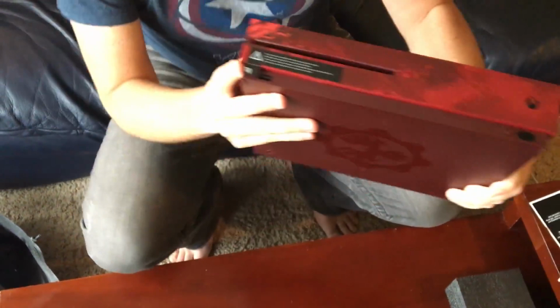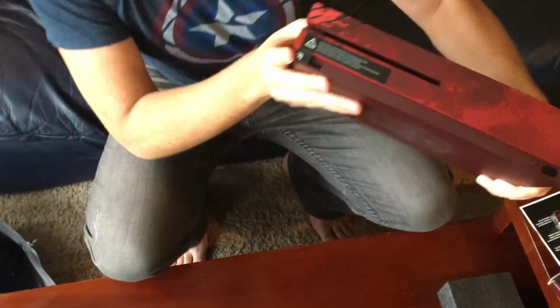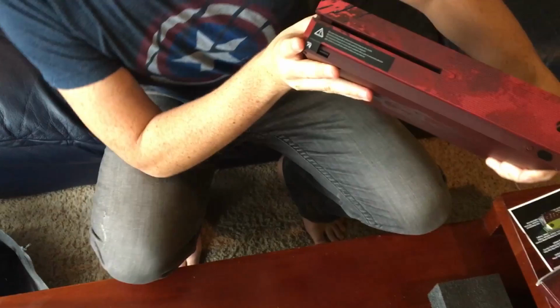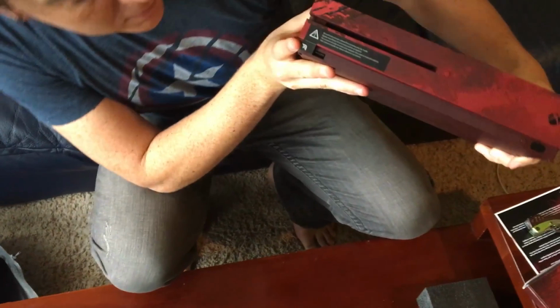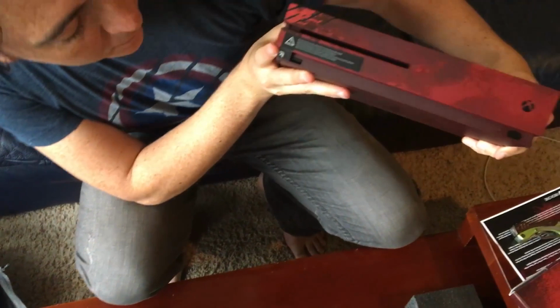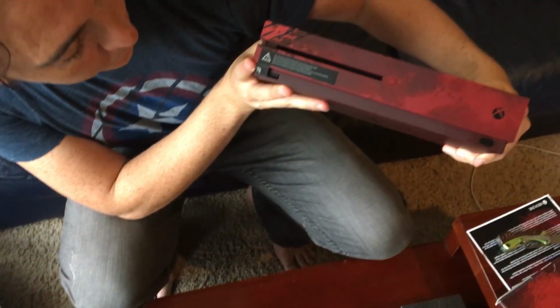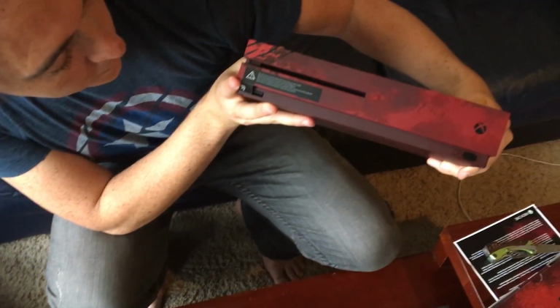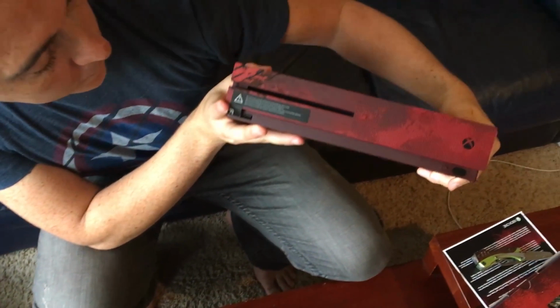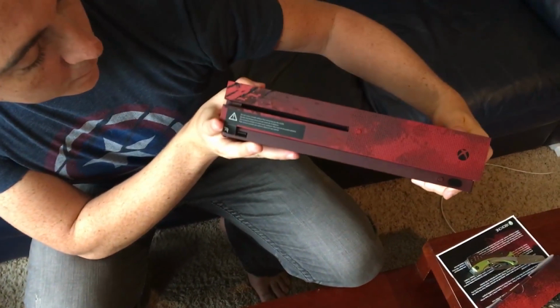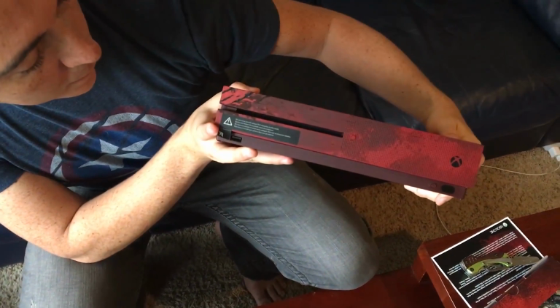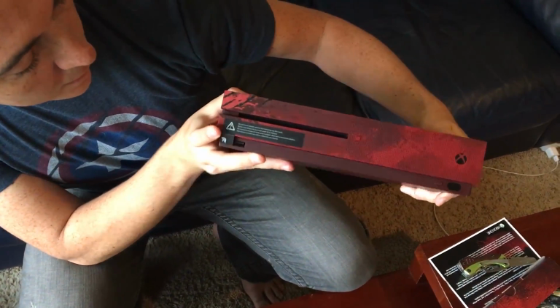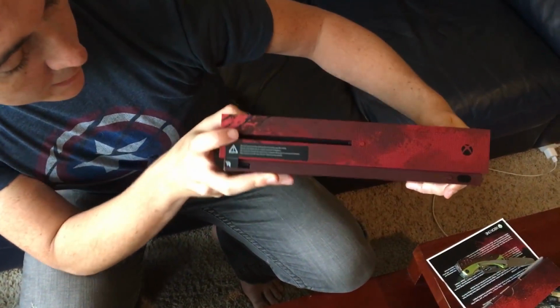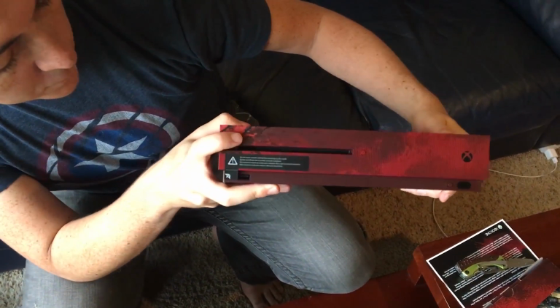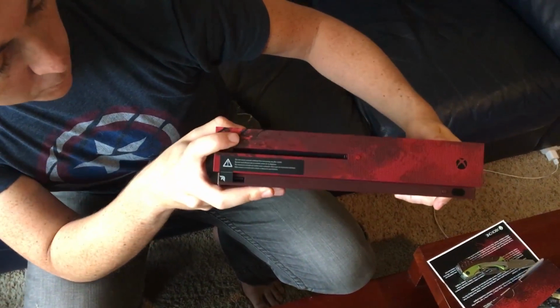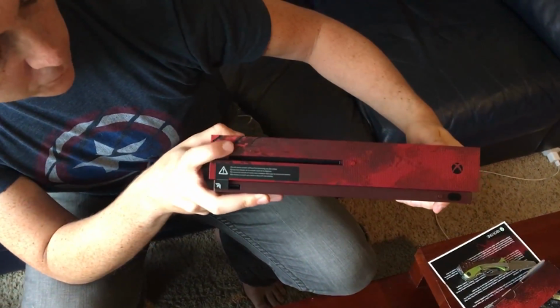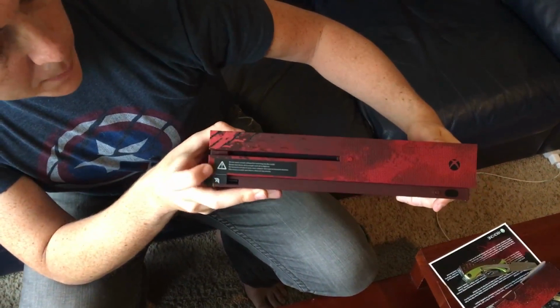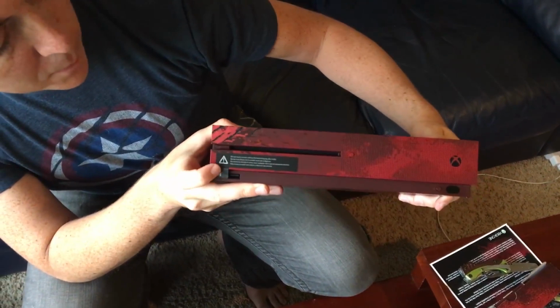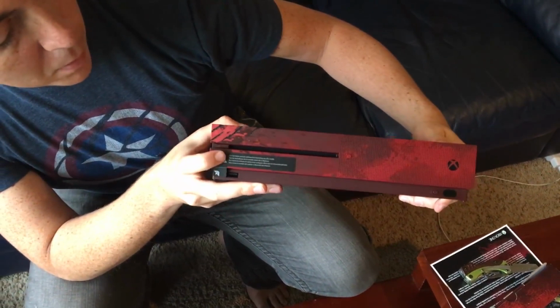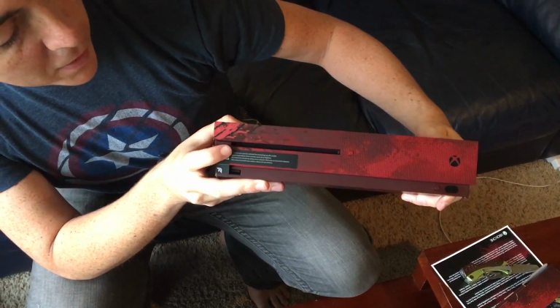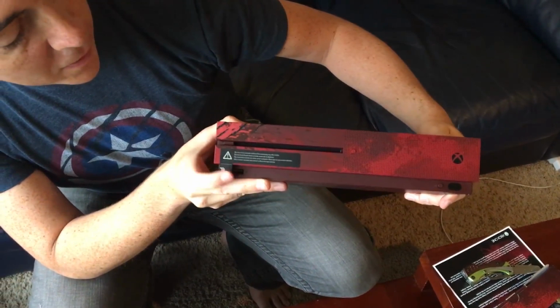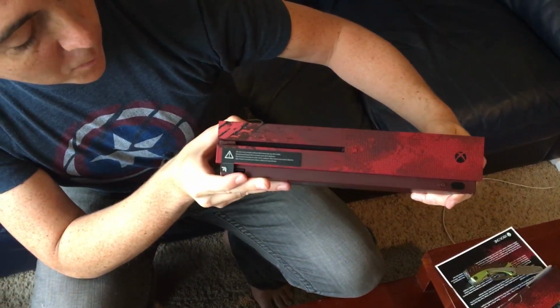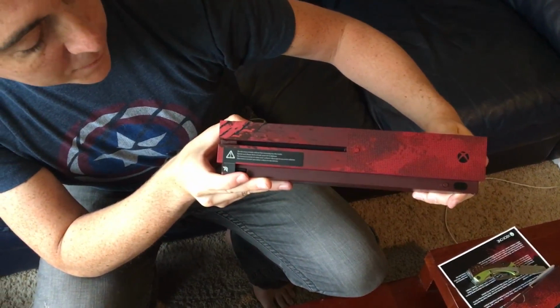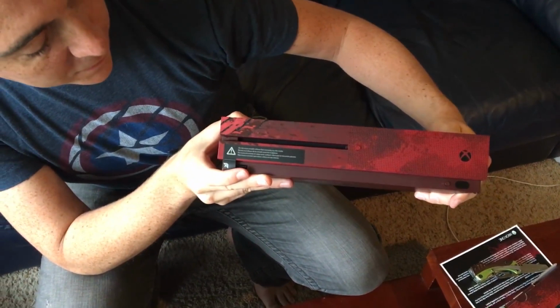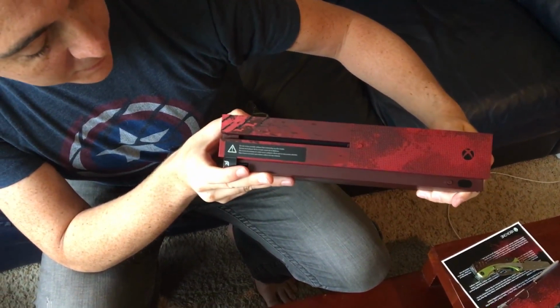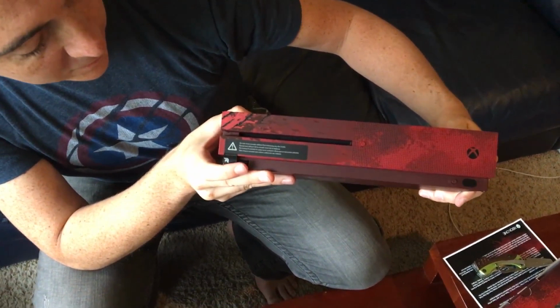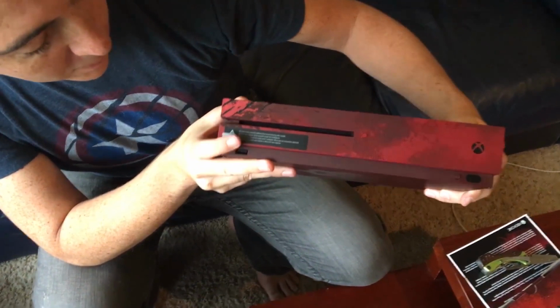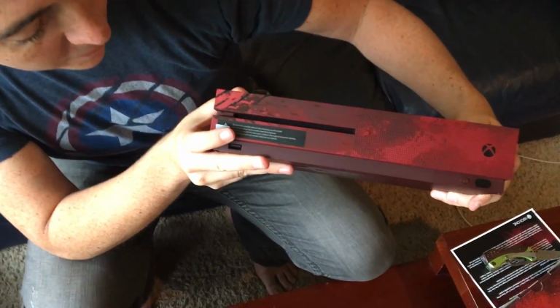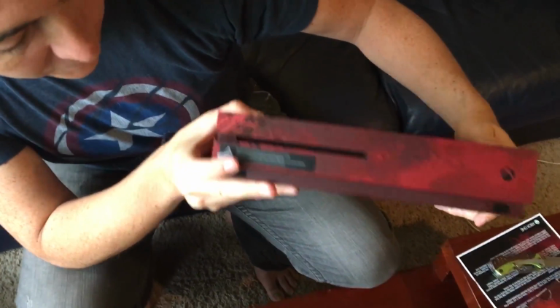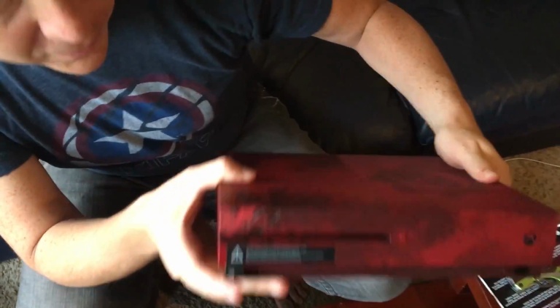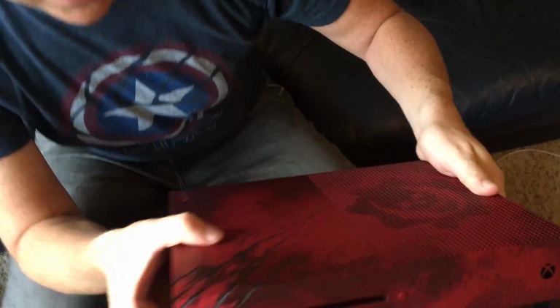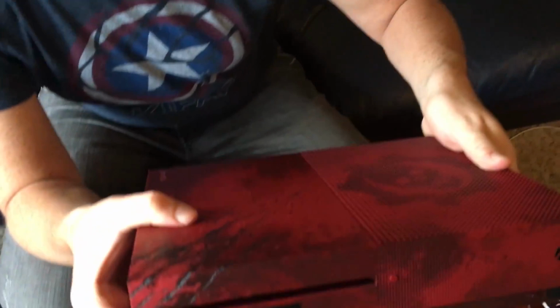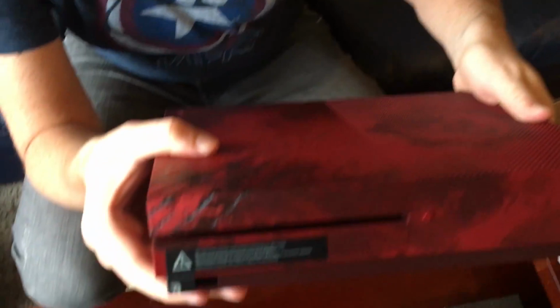Anything interesting on the front? That is more scrapes and blood all over this thing. Wow, that's incredible.